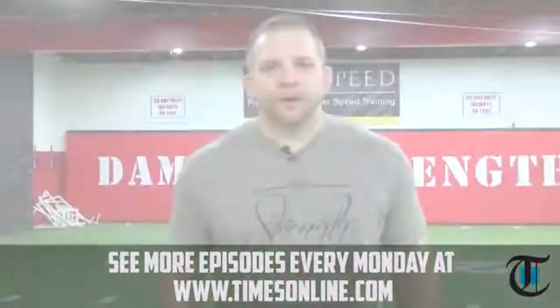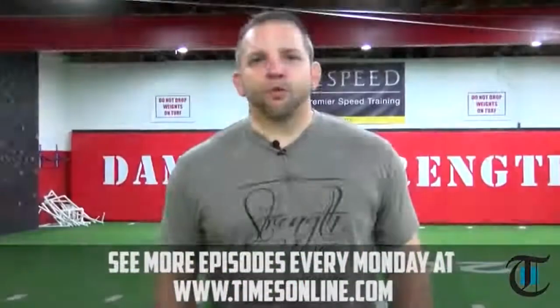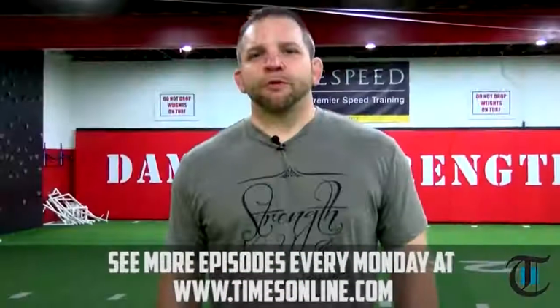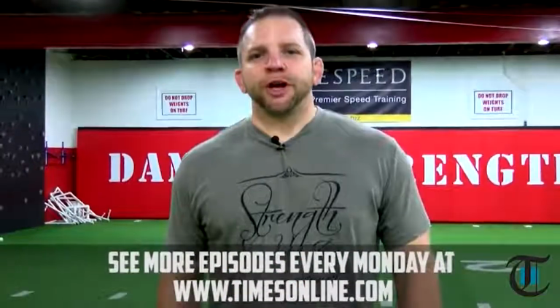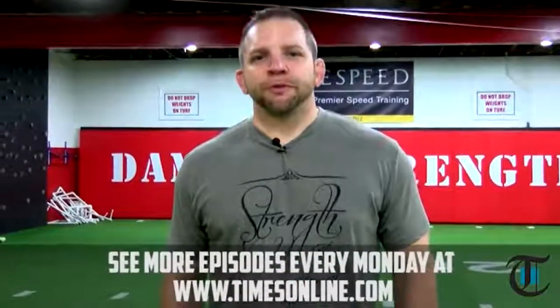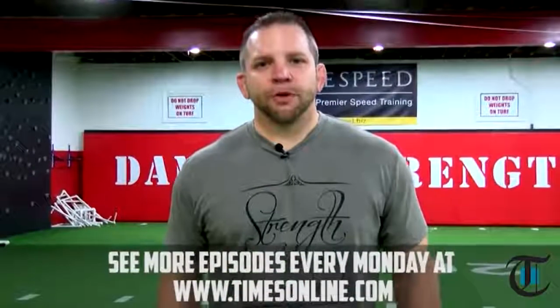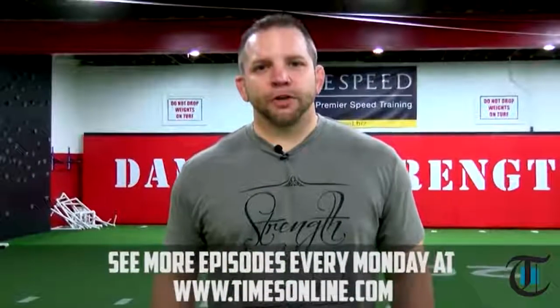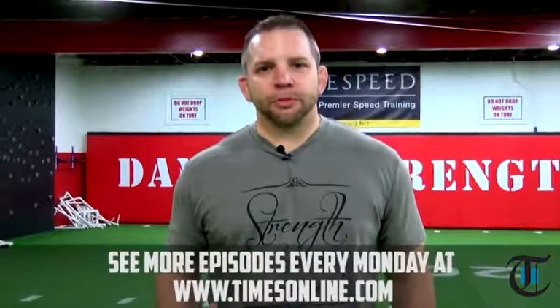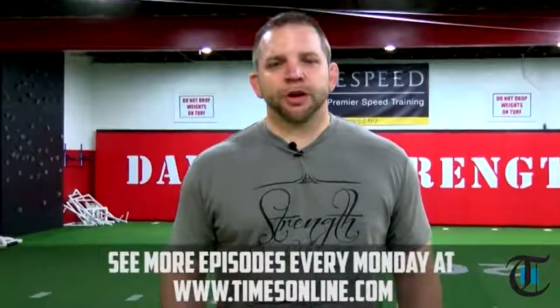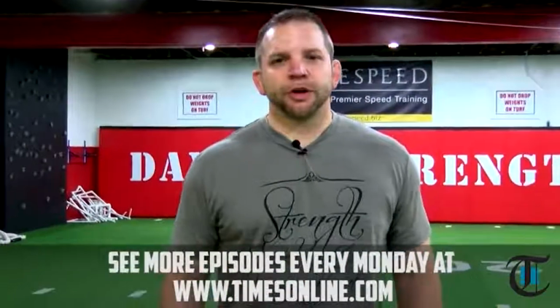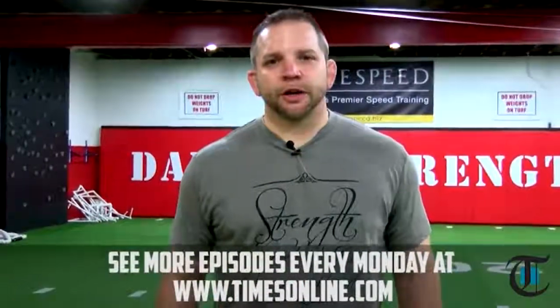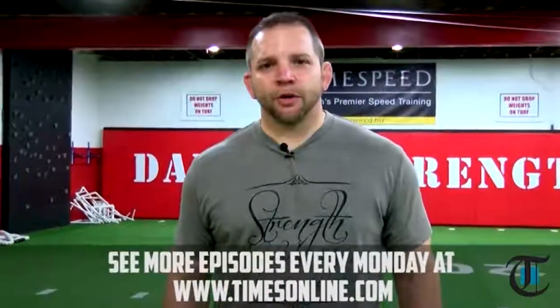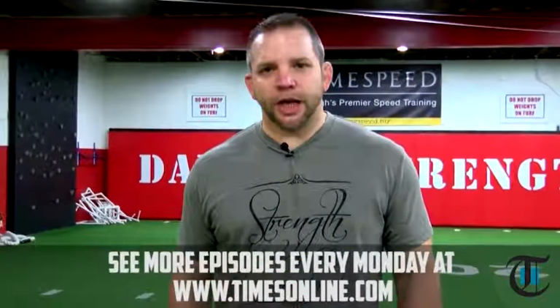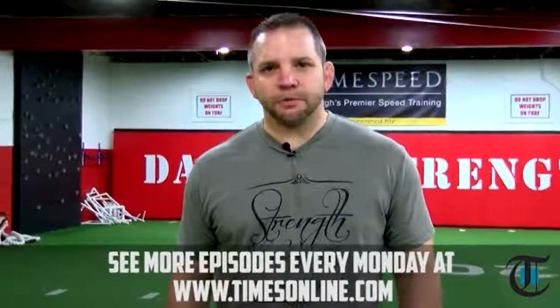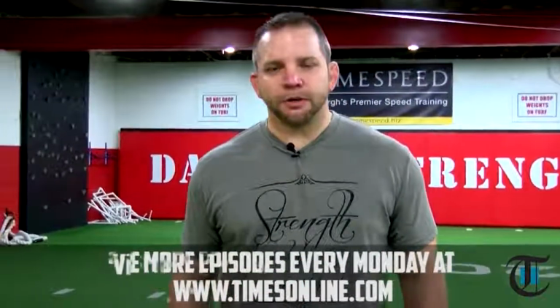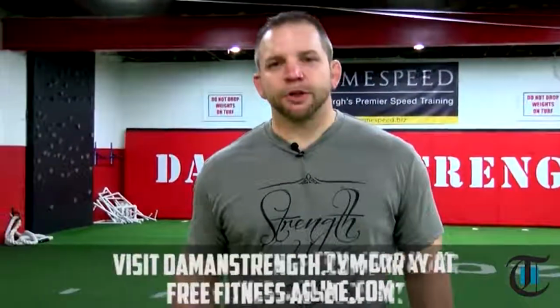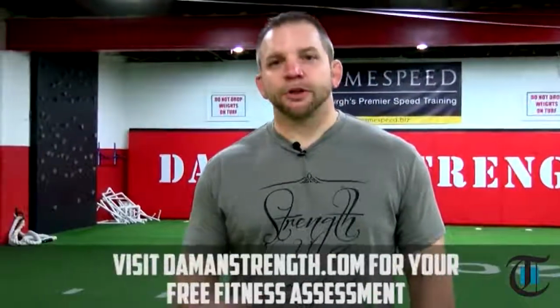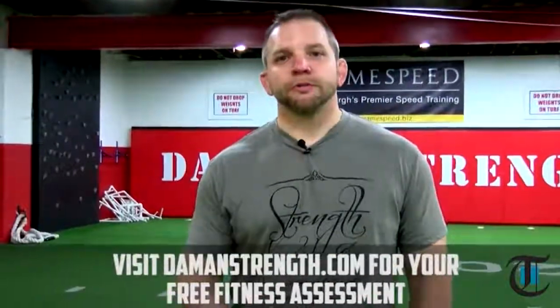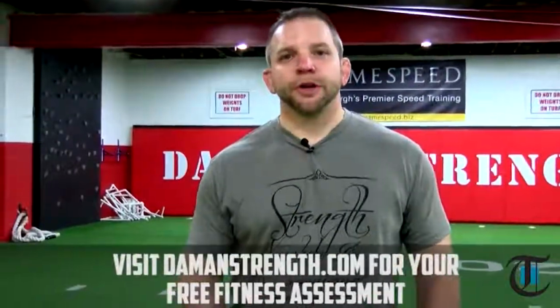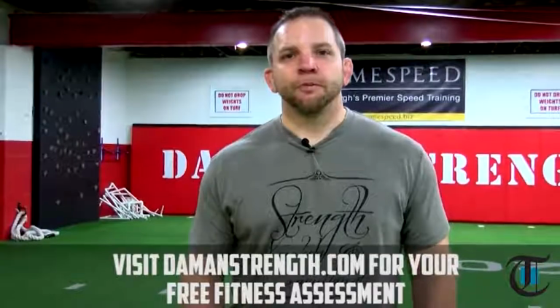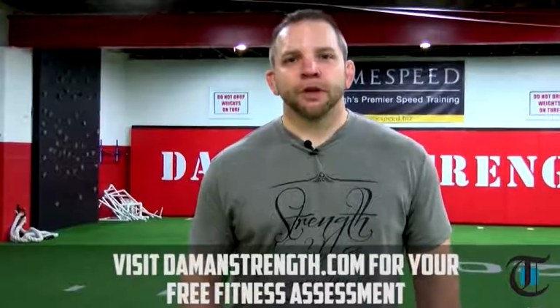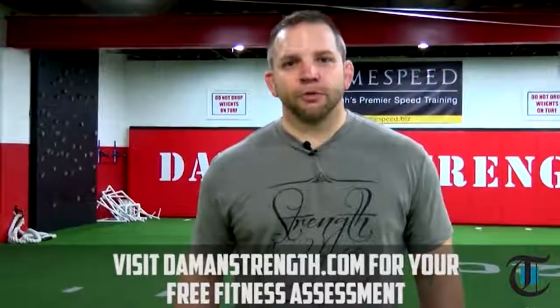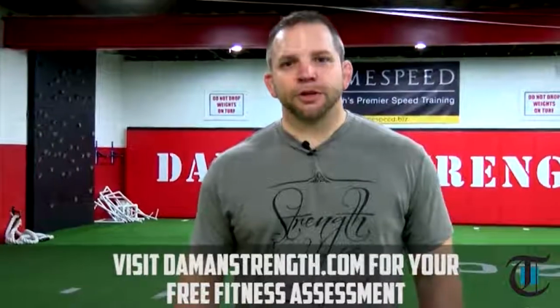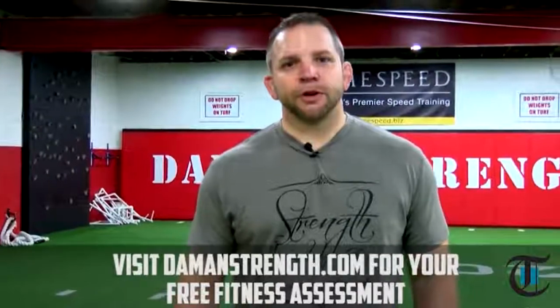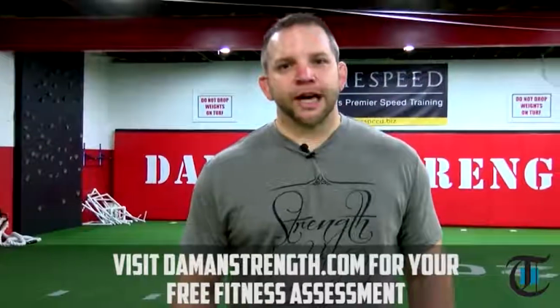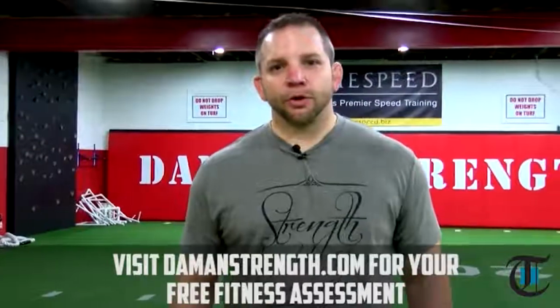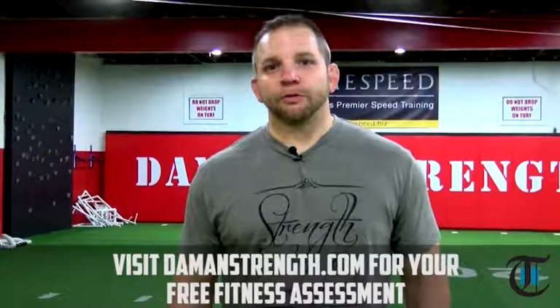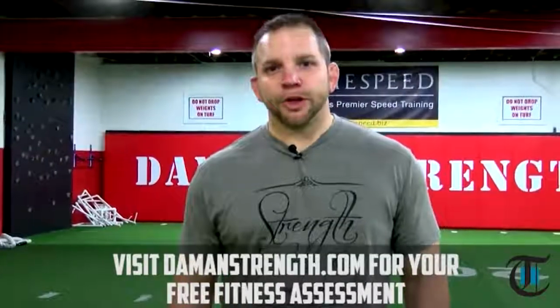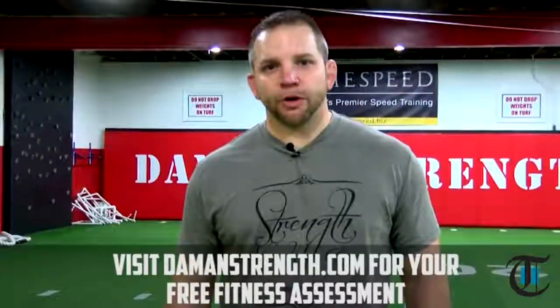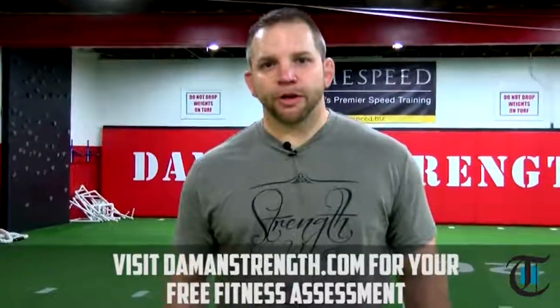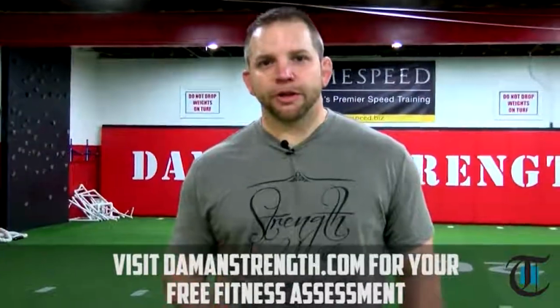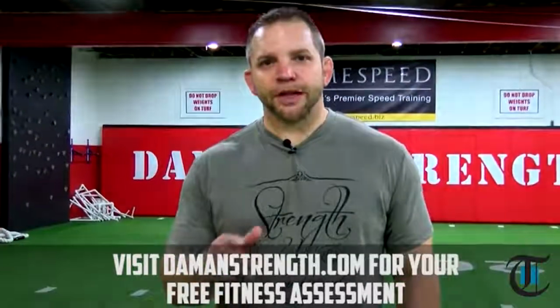For more information on Damon Strength Training or GameSpeed, please click on the video and register and download our free ebook. Thanks.